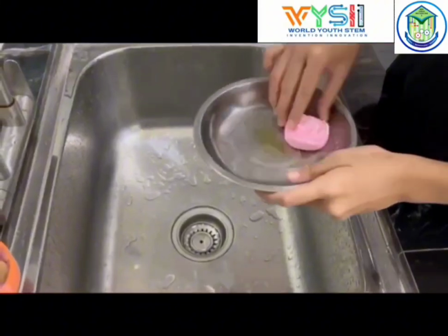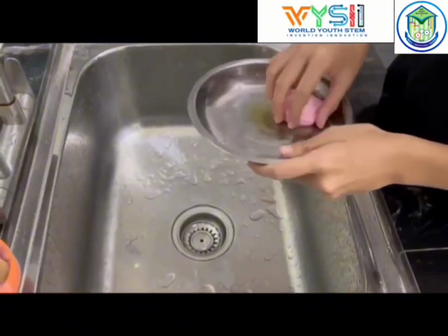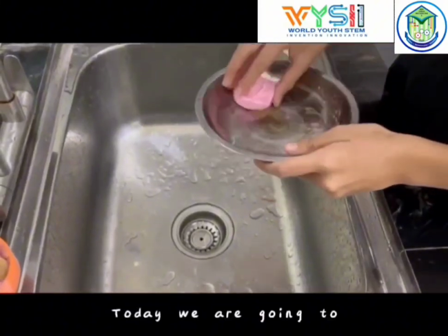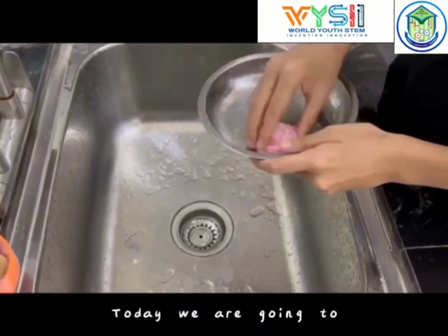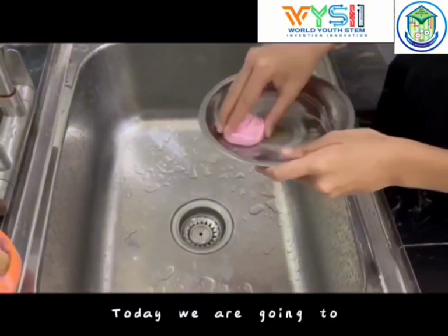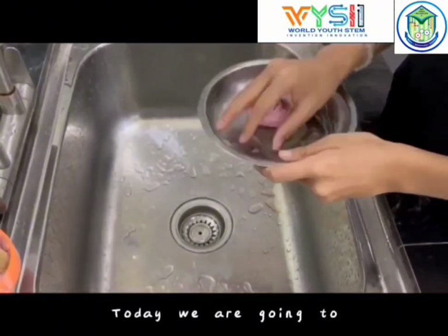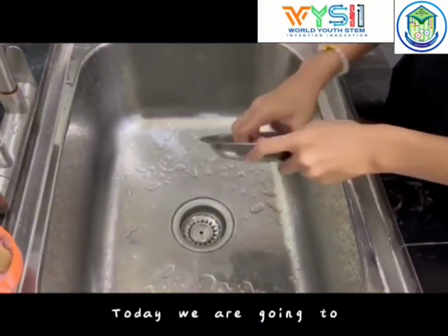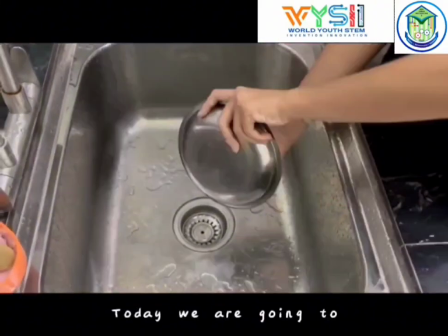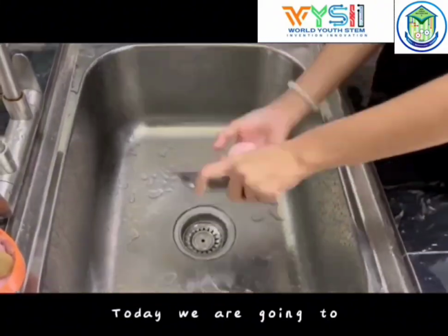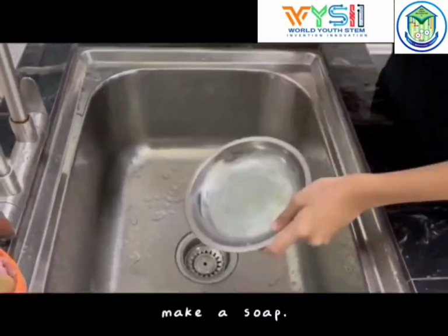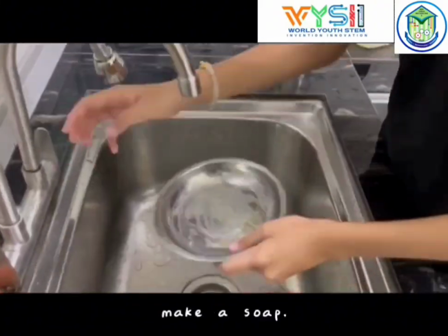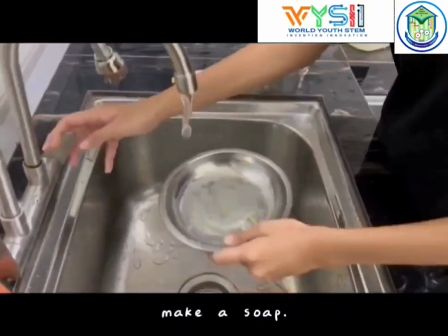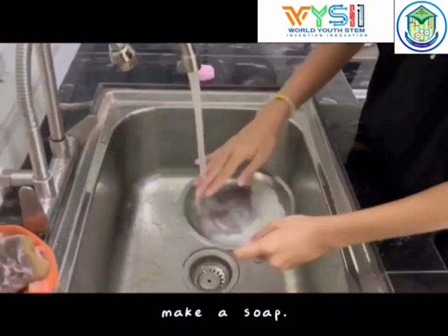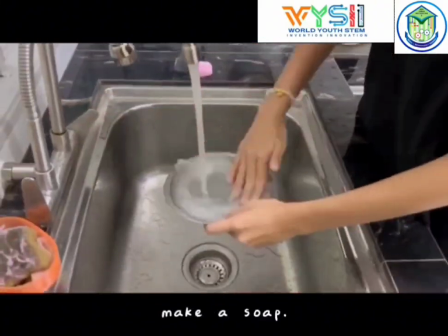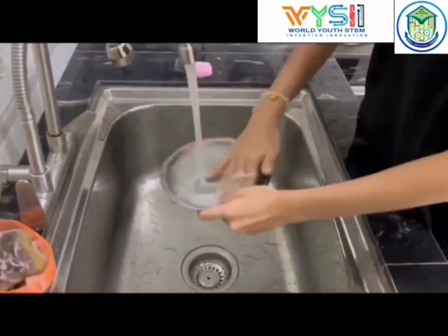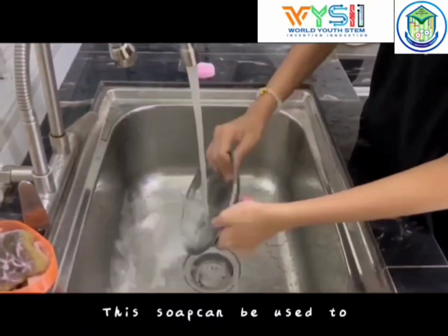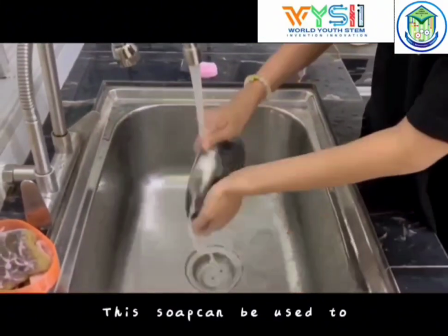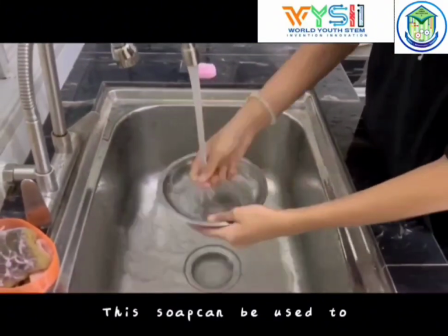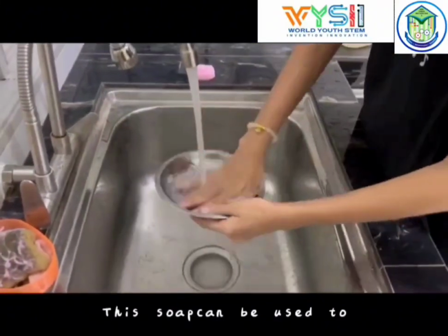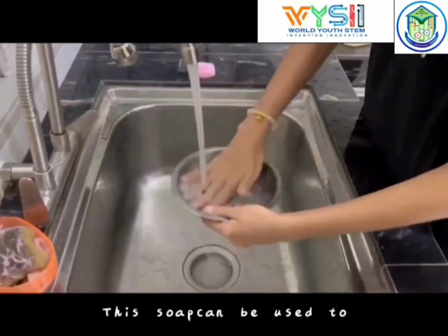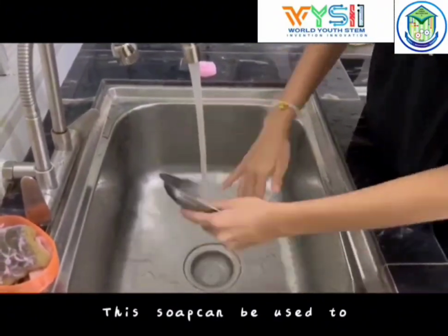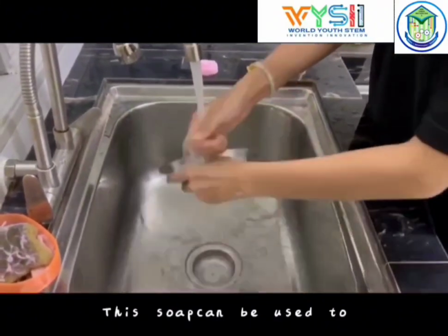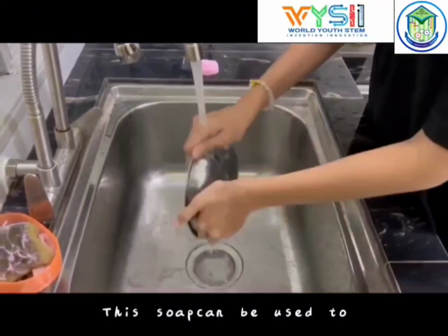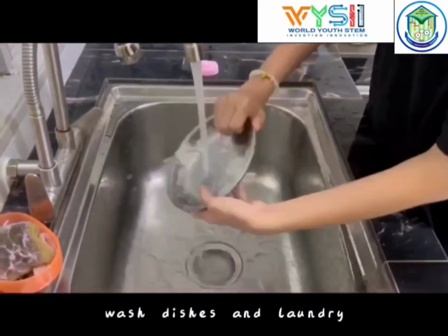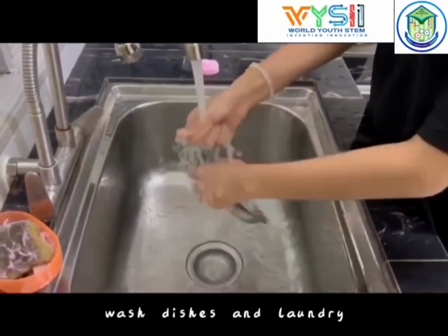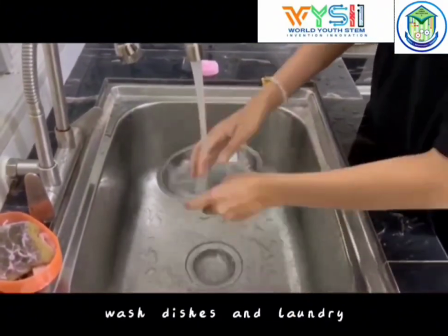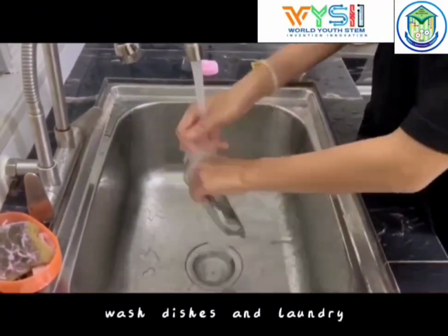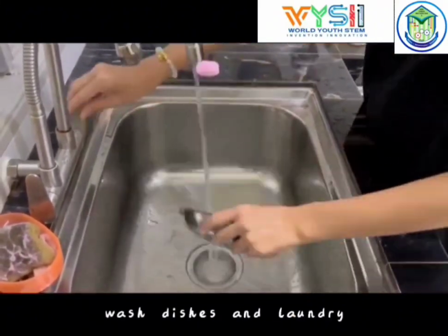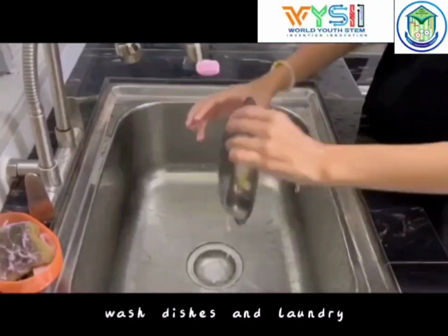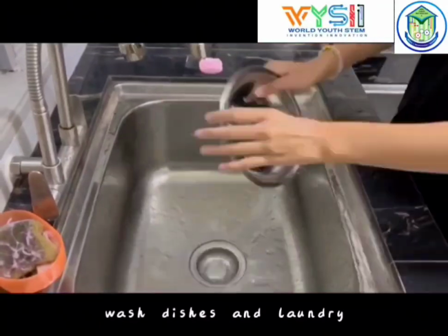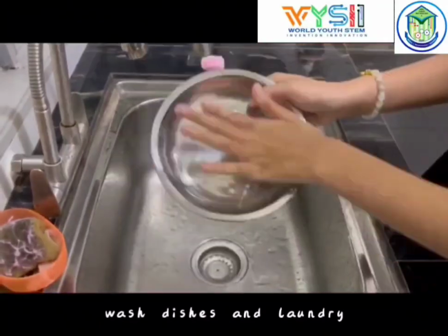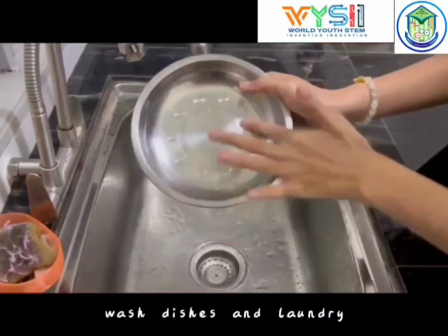Today we are going to make a soap. This soap can be used to wash dishes and laundry.